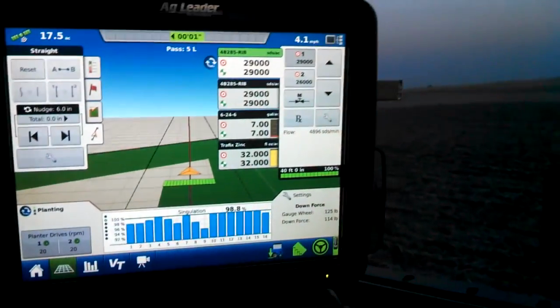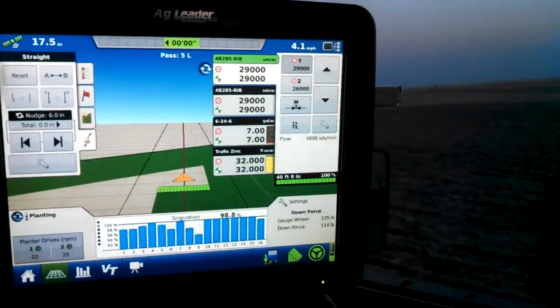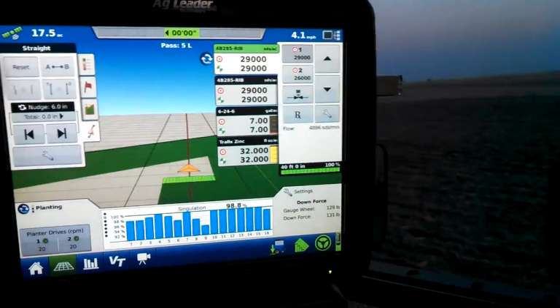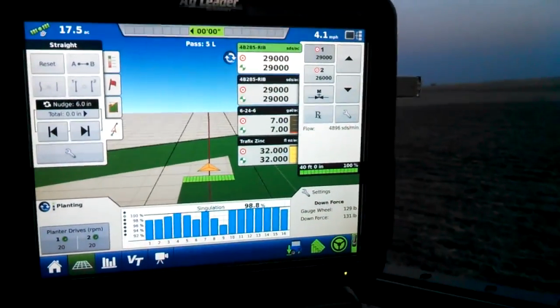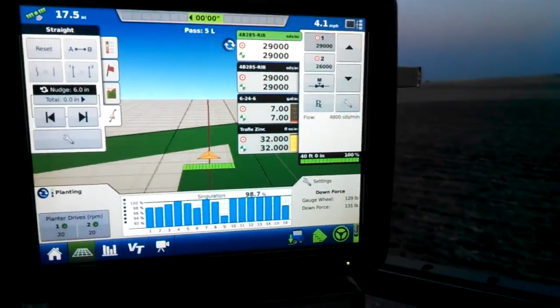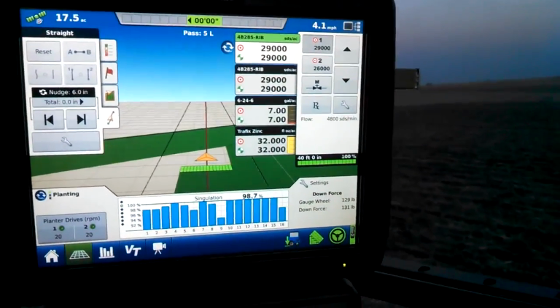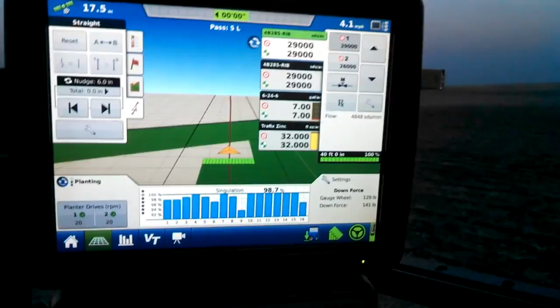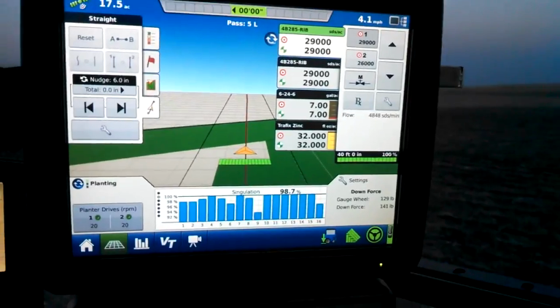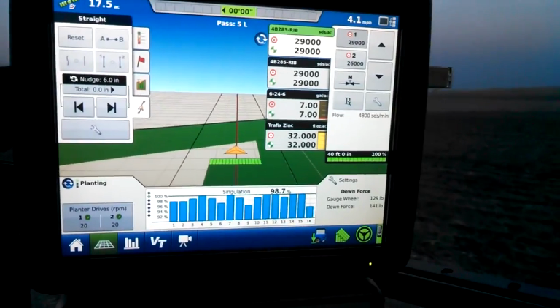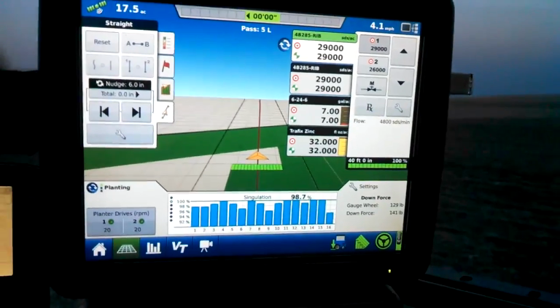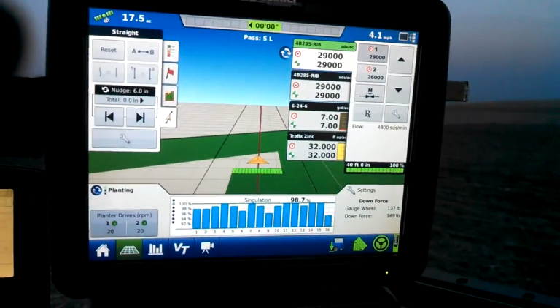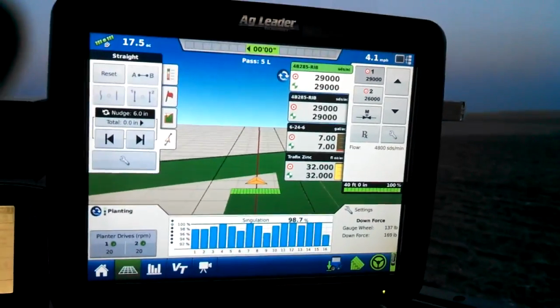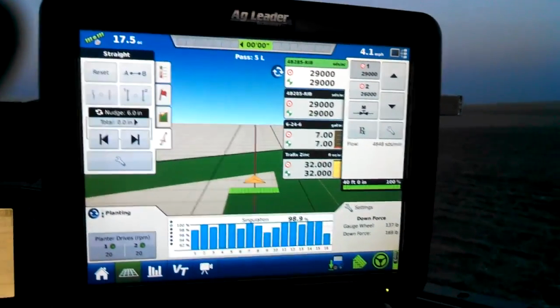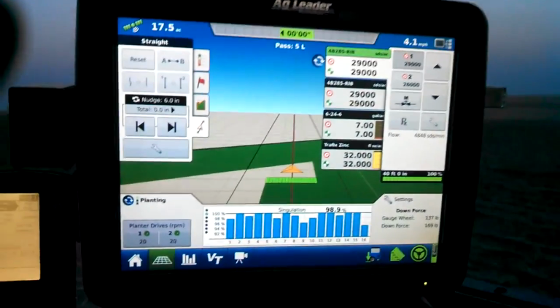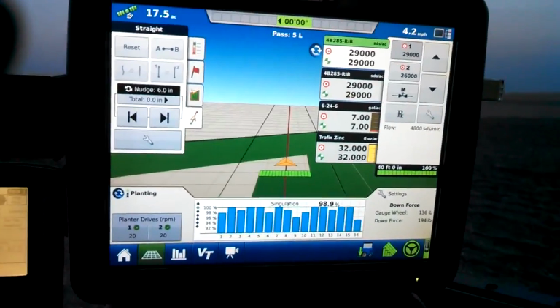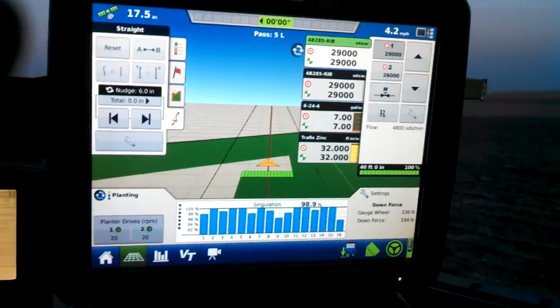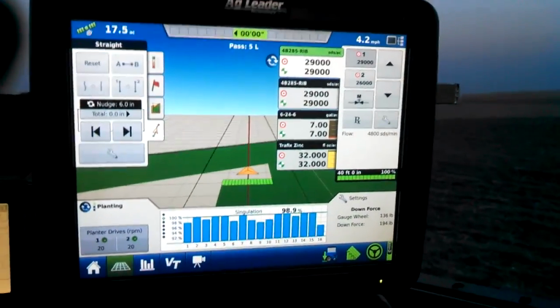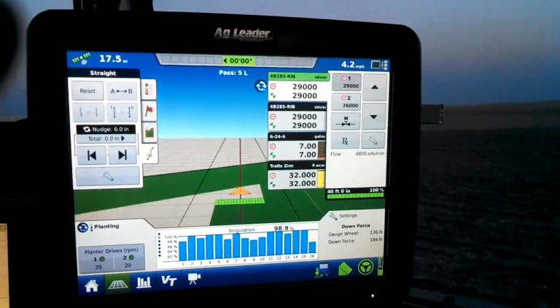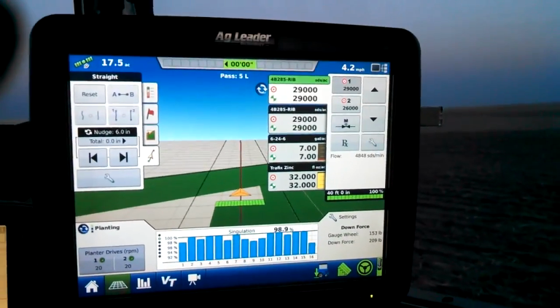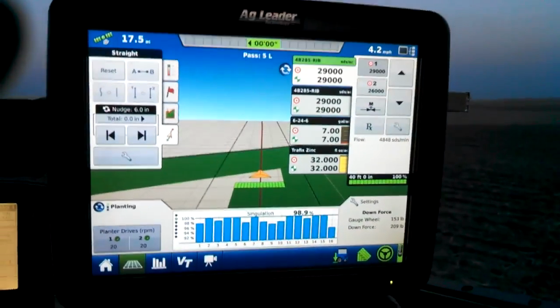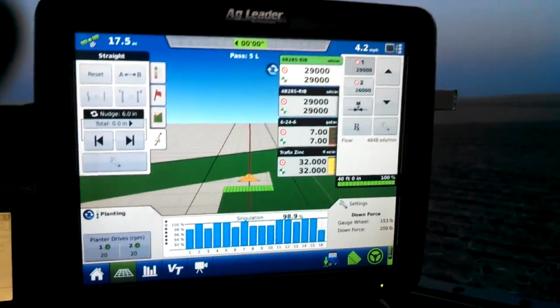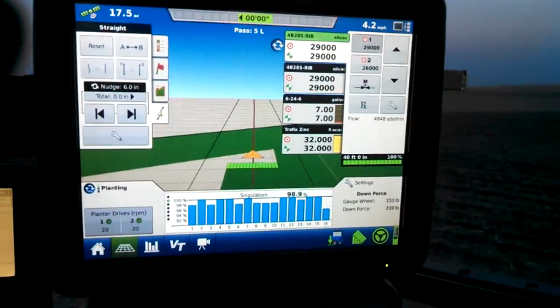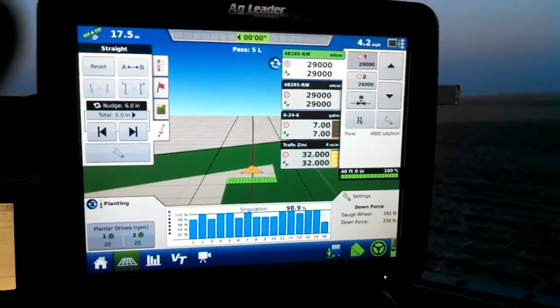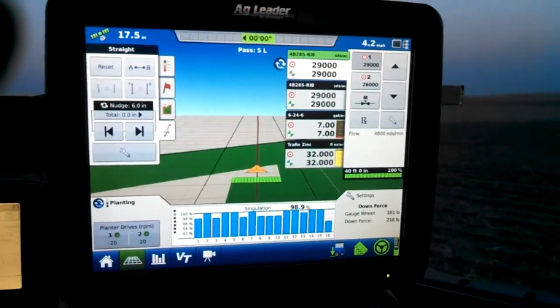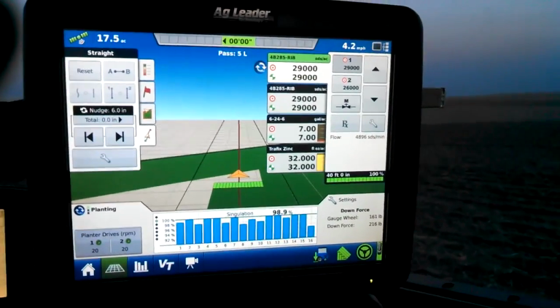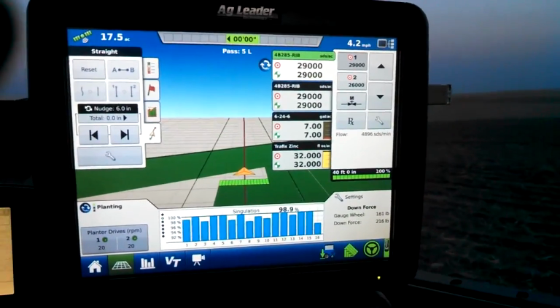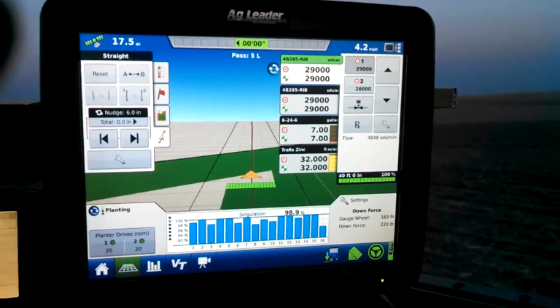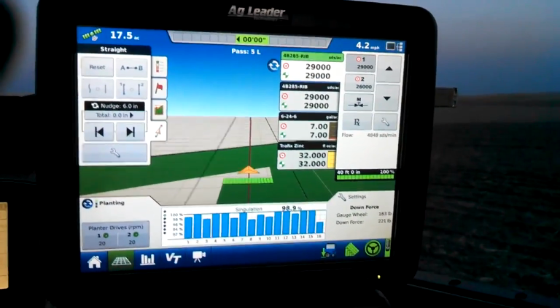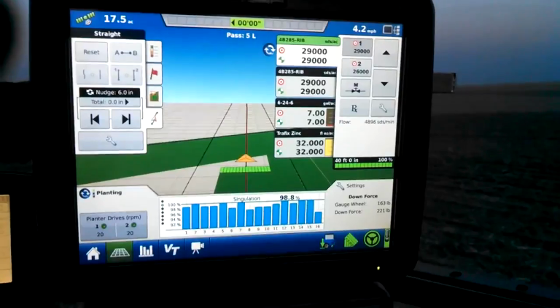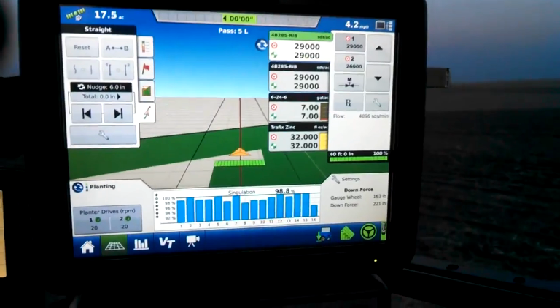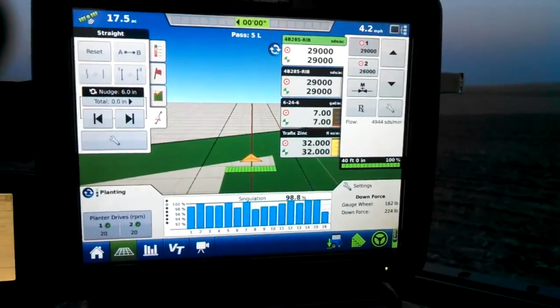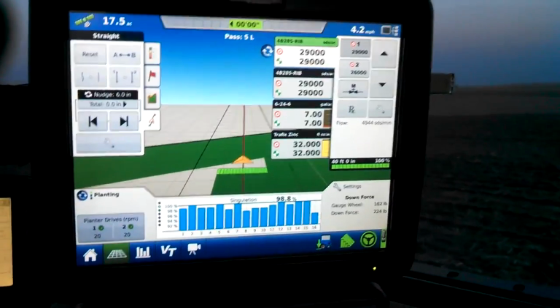So that's planting in a nutshell with the Integra display for the year 2015.